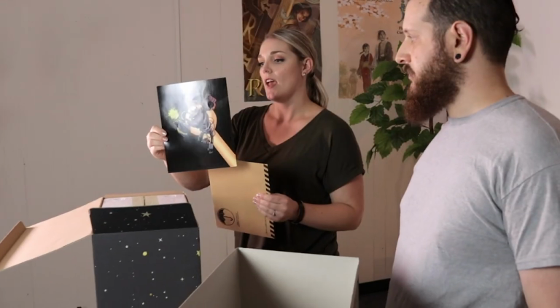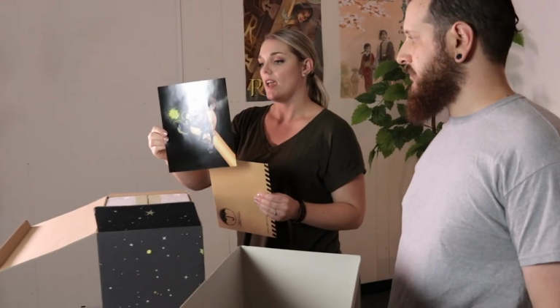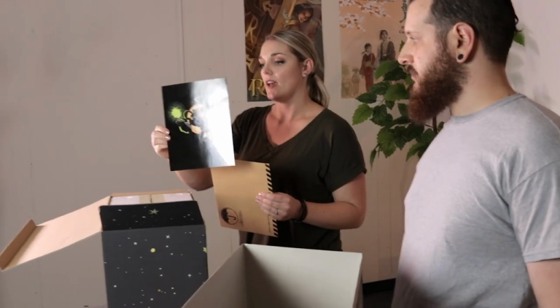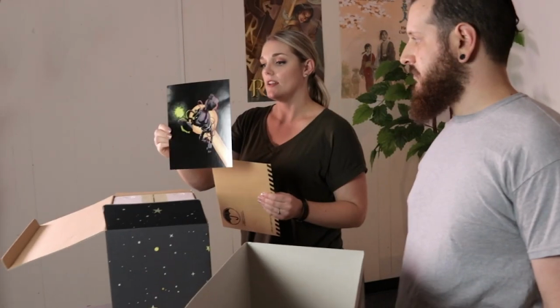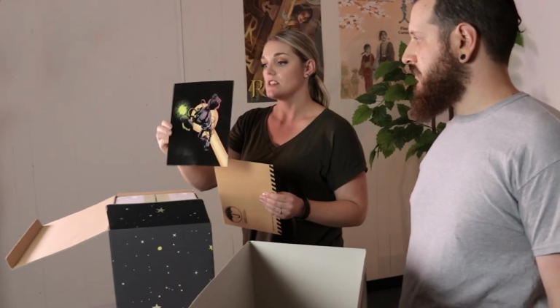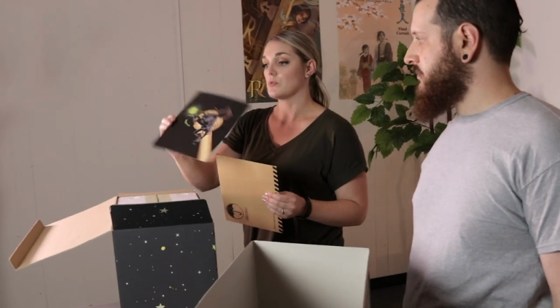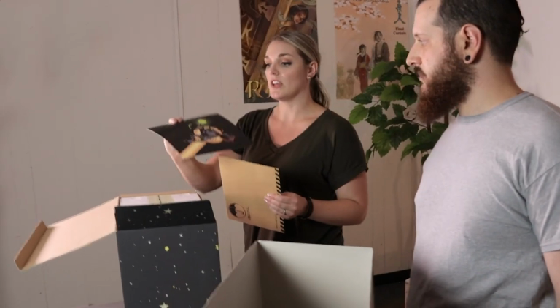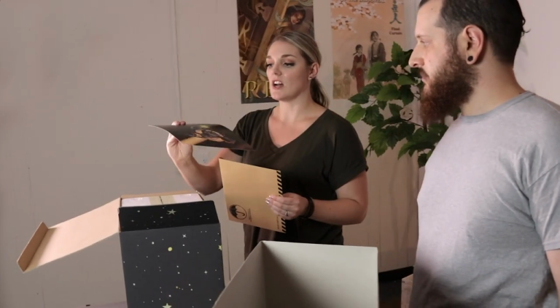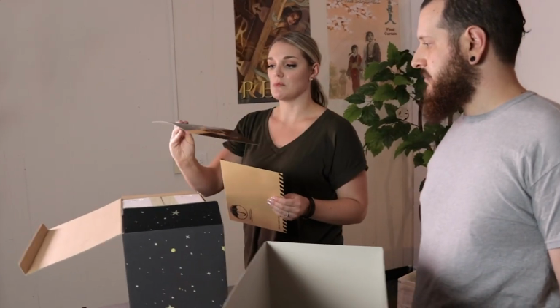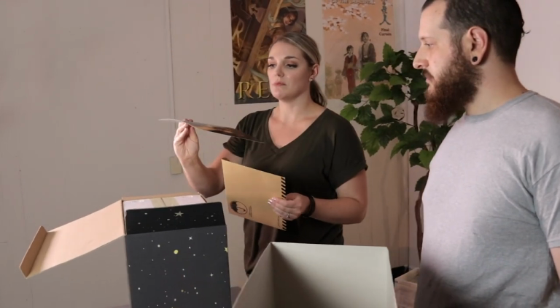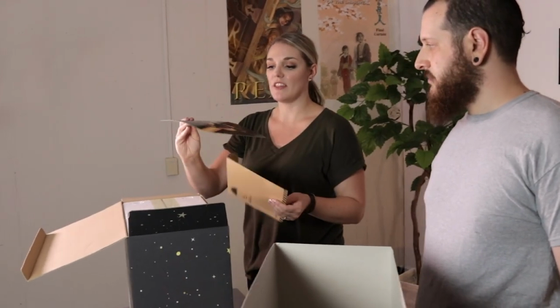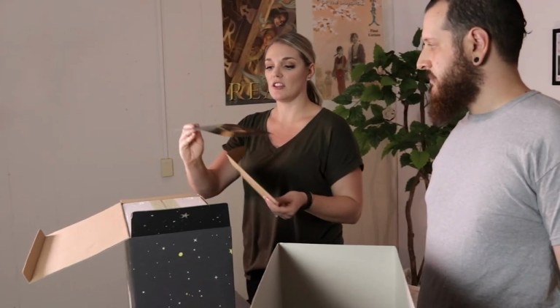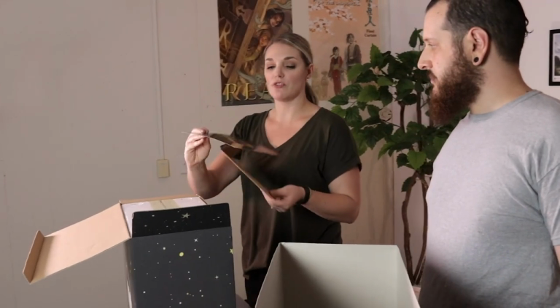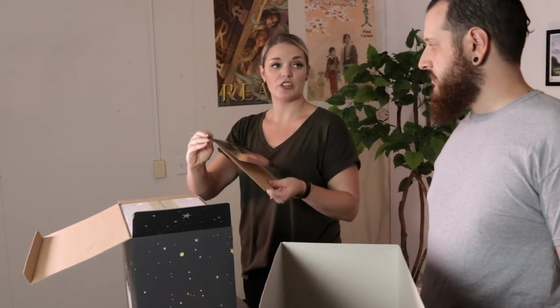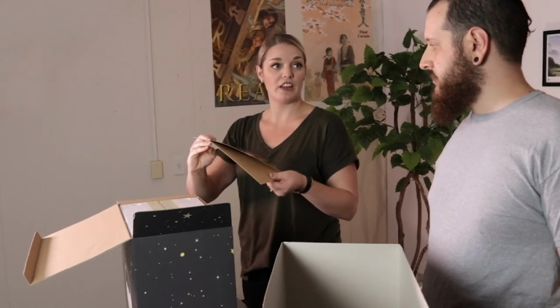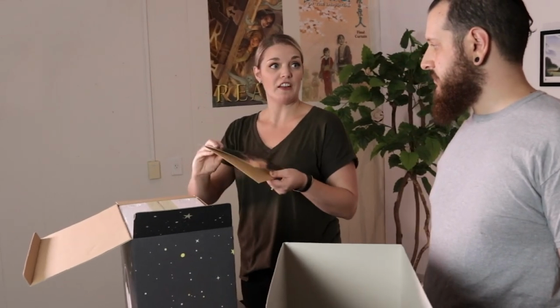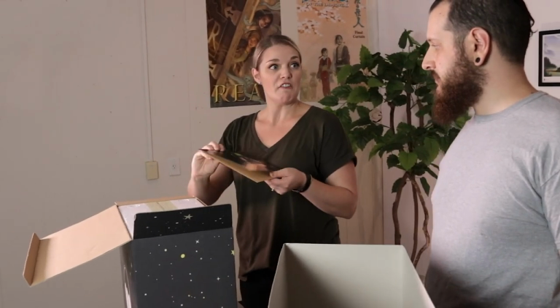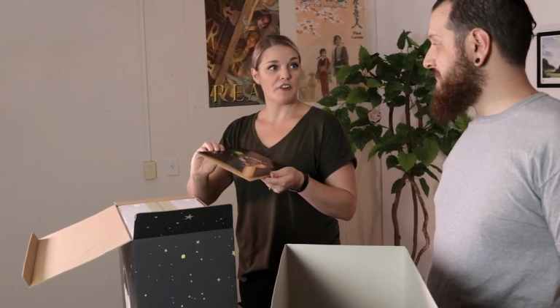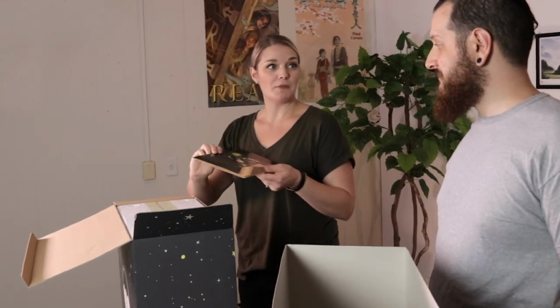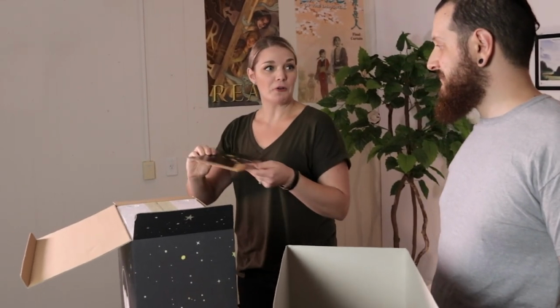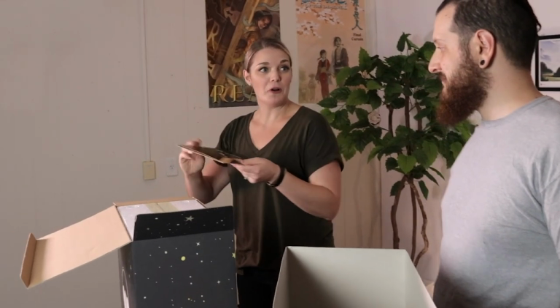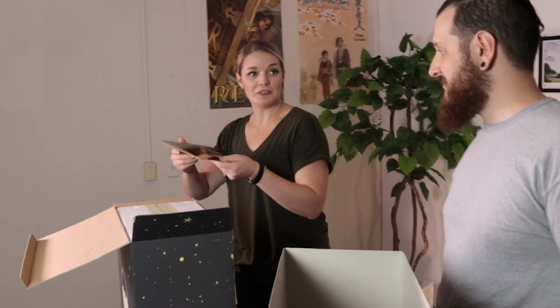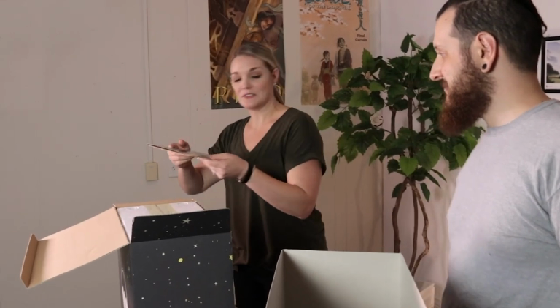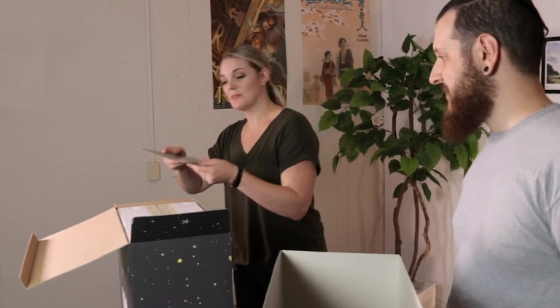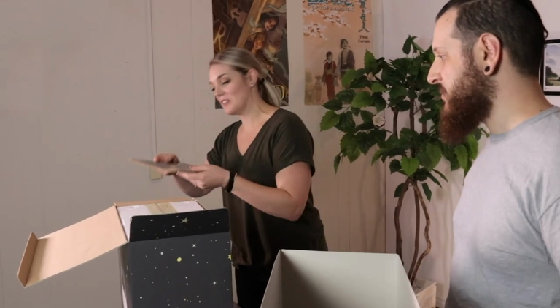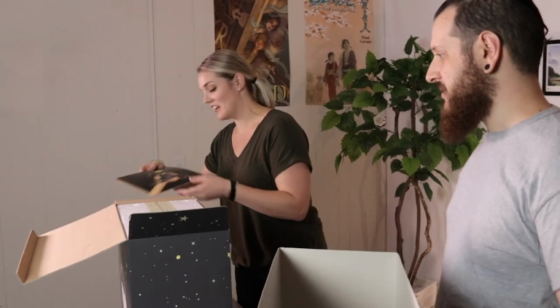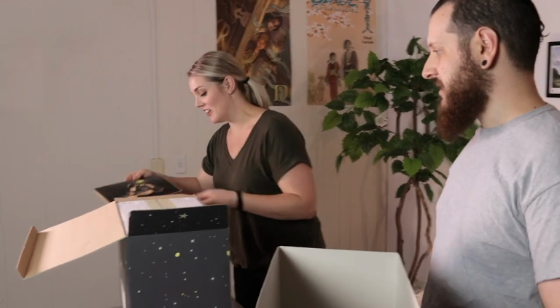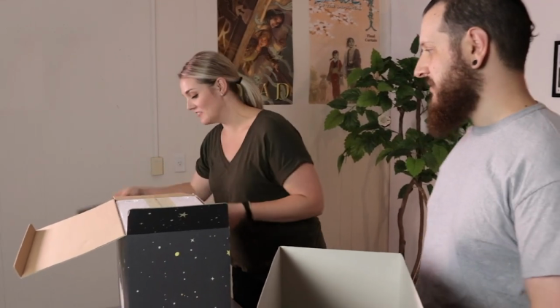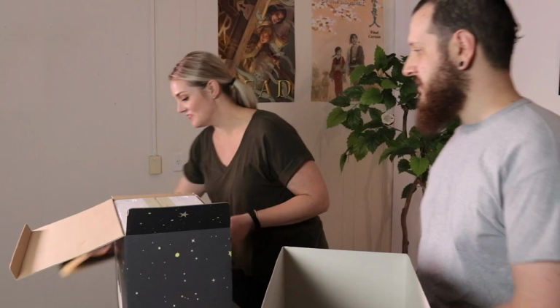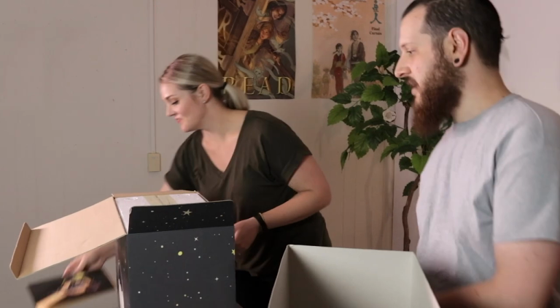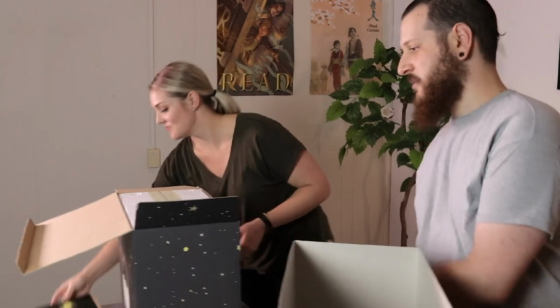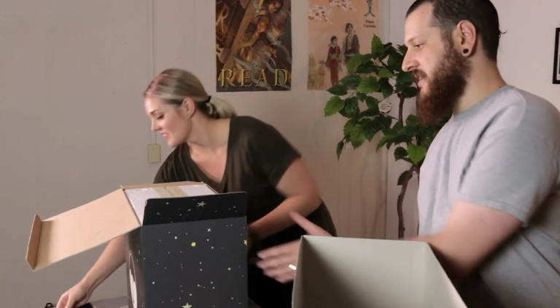You won't find it anywhere else and it's really awesome. I think it would look really great framed on a wall. Absolutely, a hundred percent.